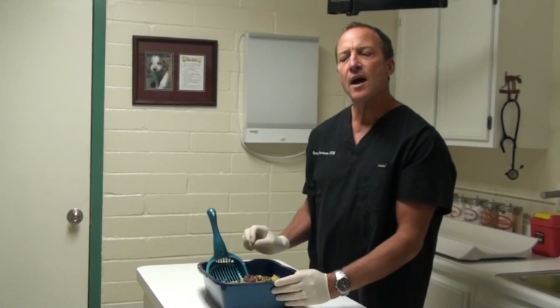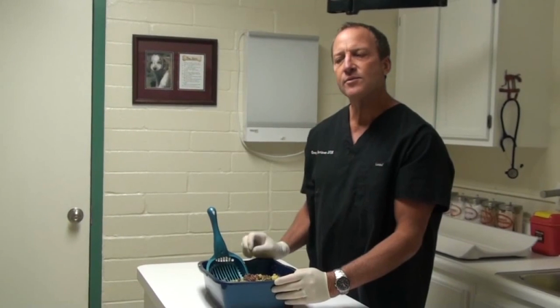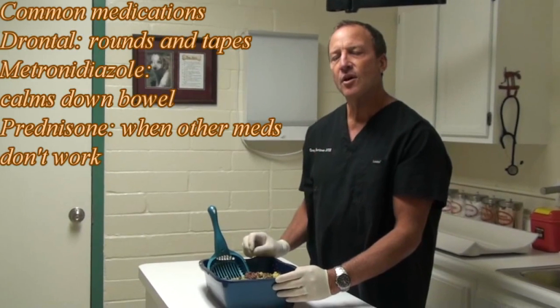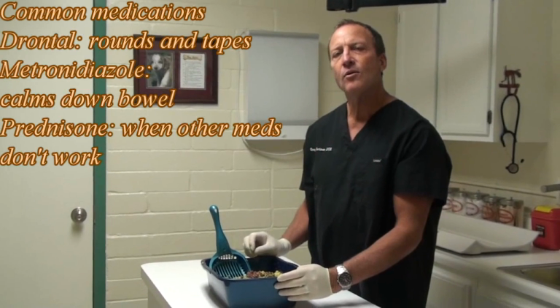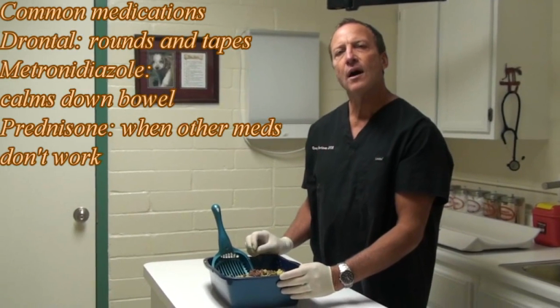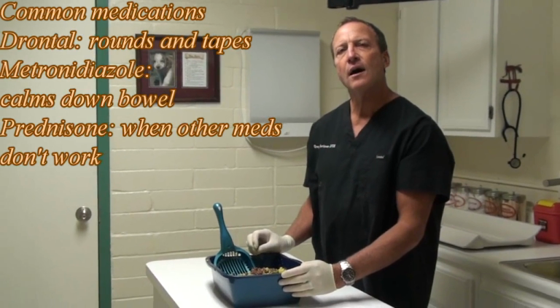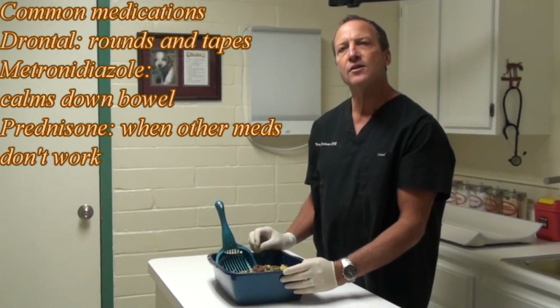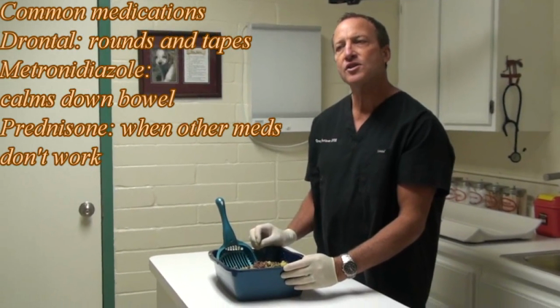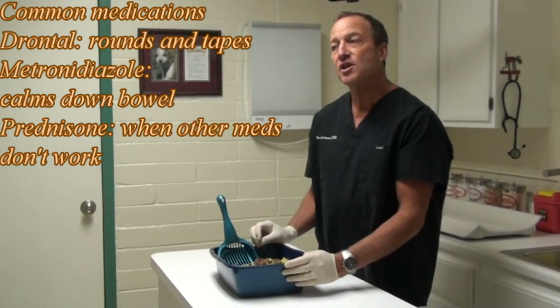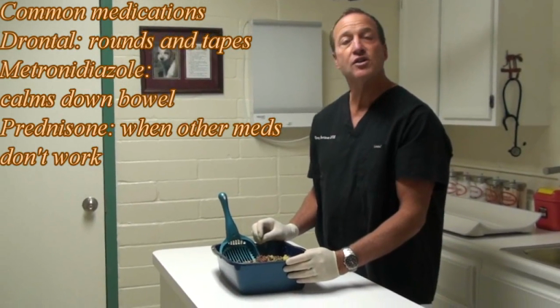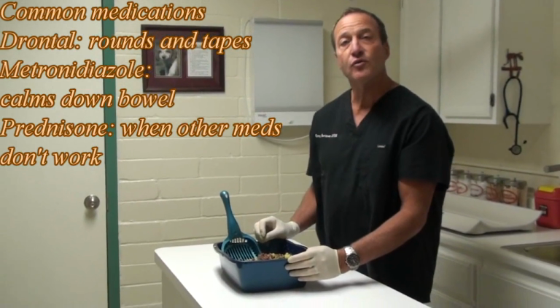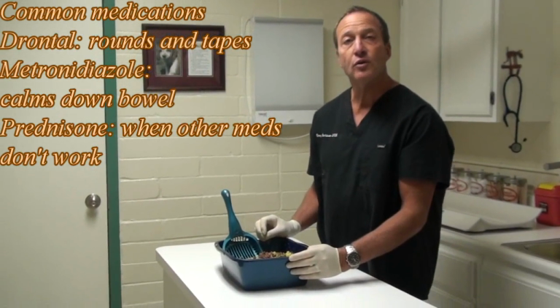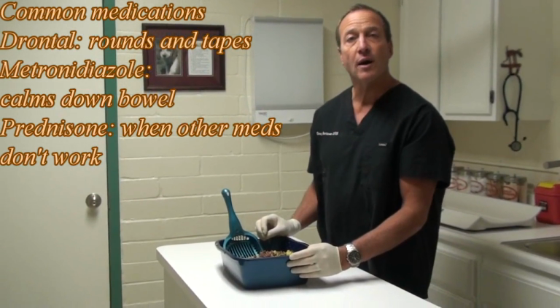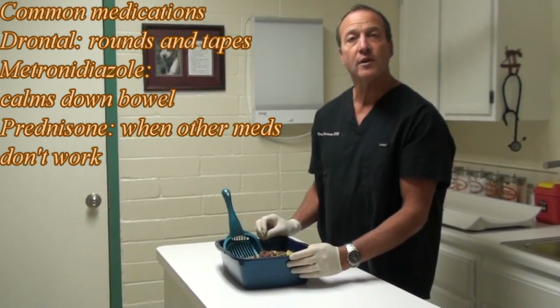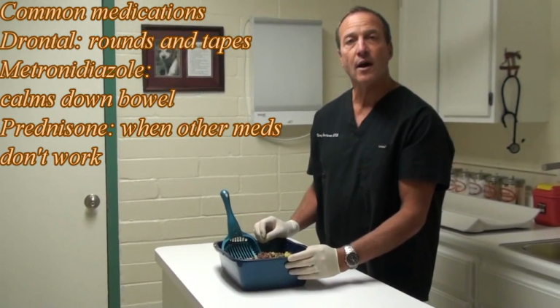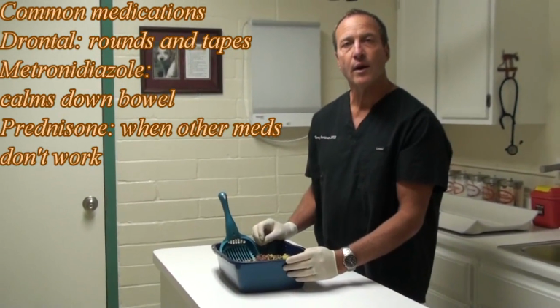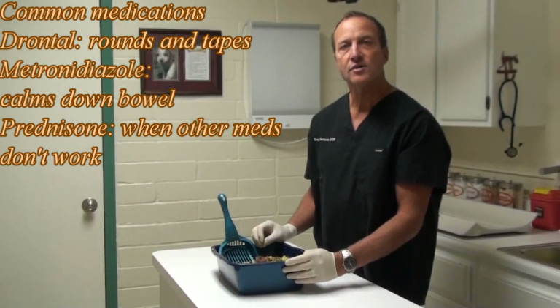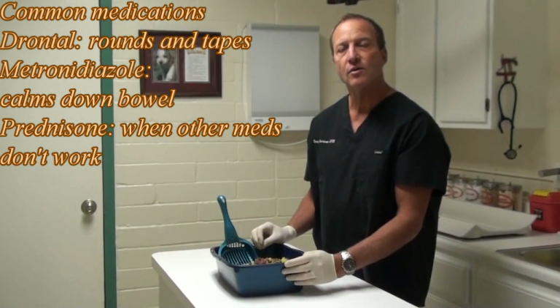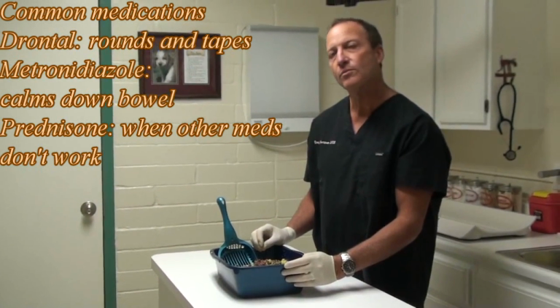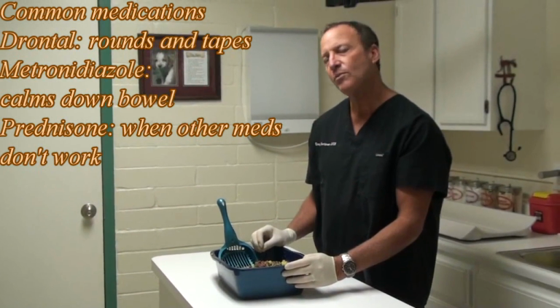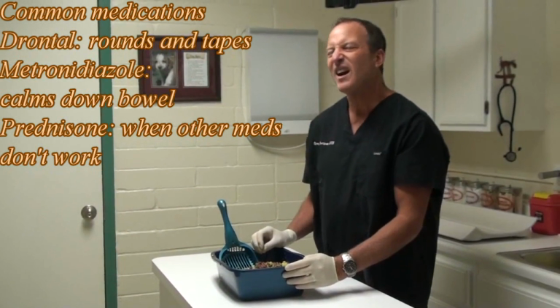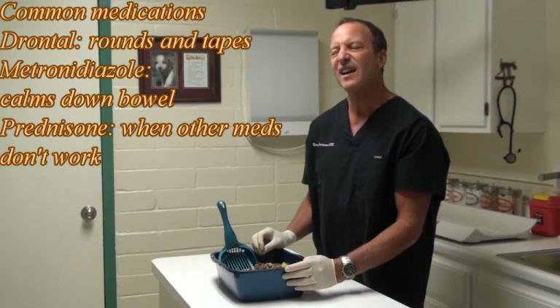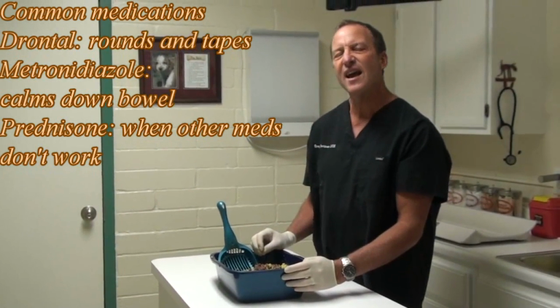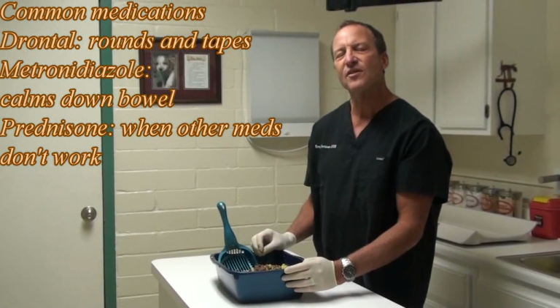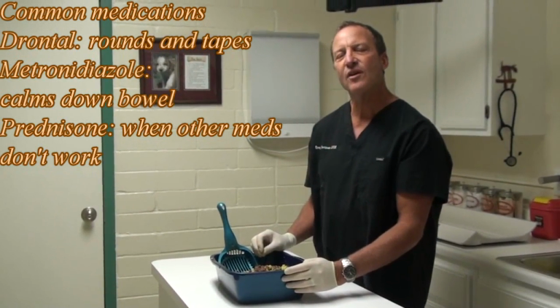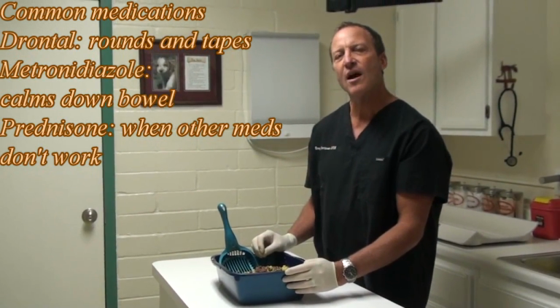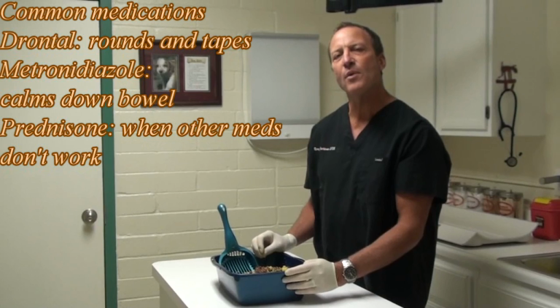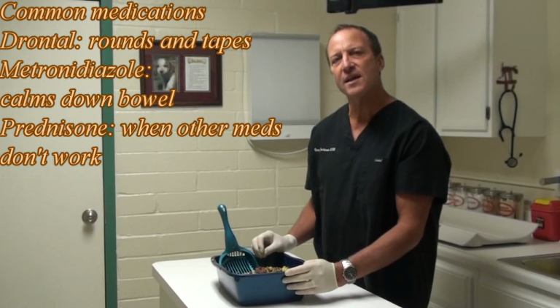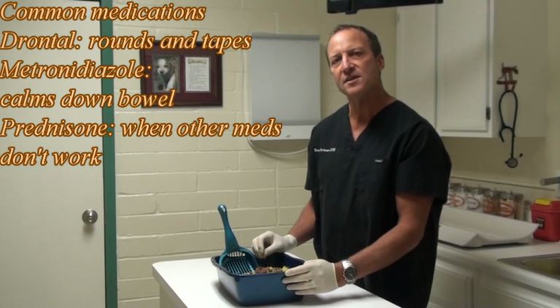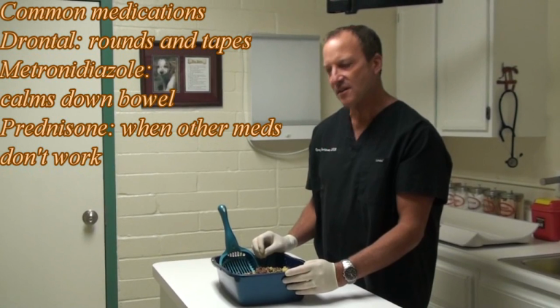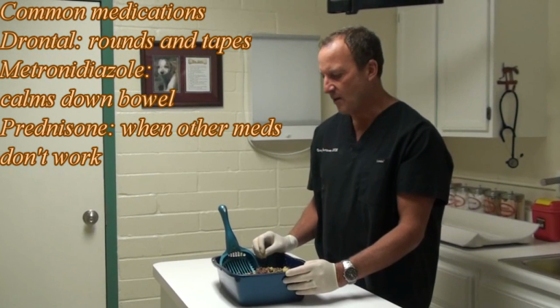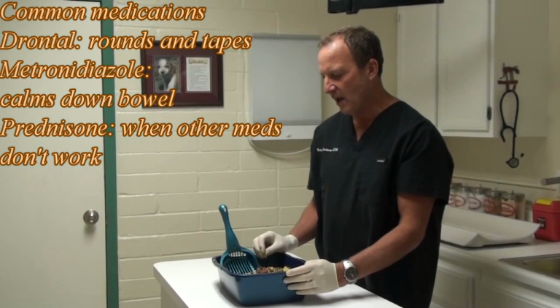Sometimes, though, just a change of food will help the diarrhea. So I kind of have to figure it out by testing the diarrhea.